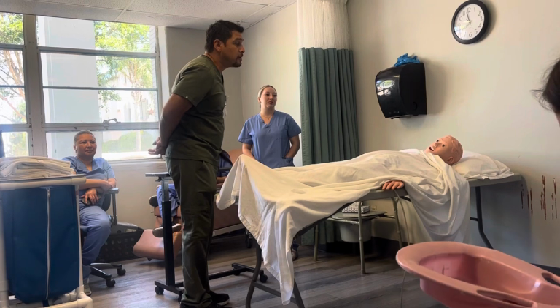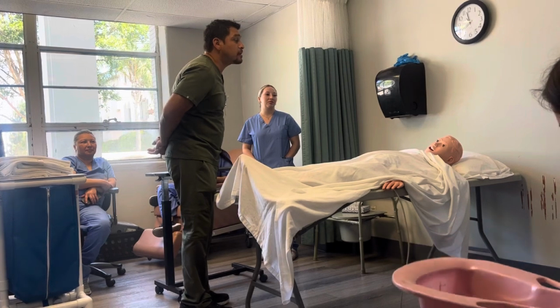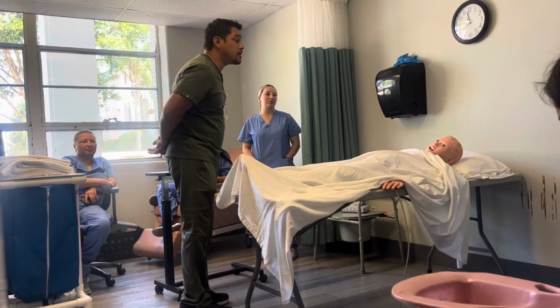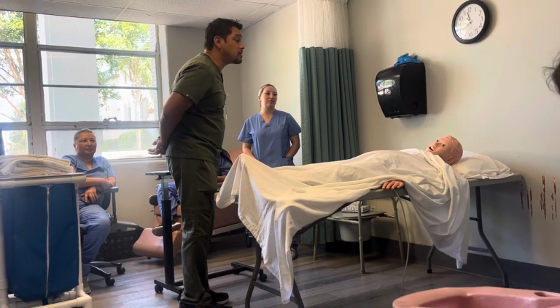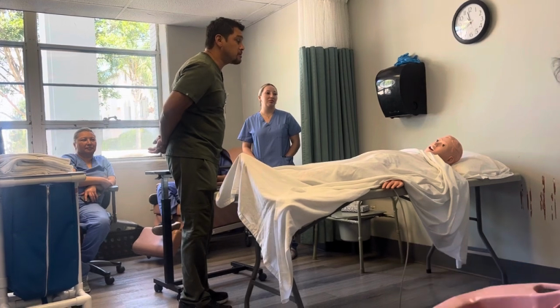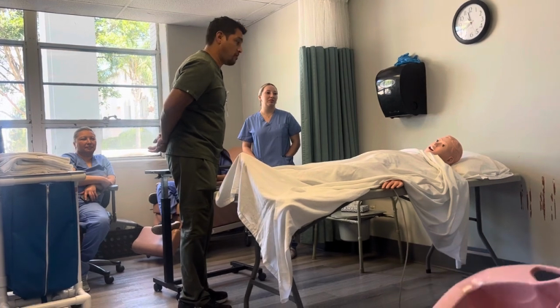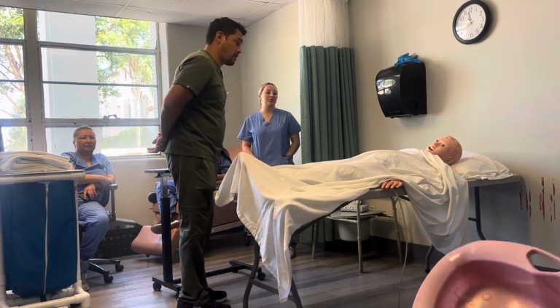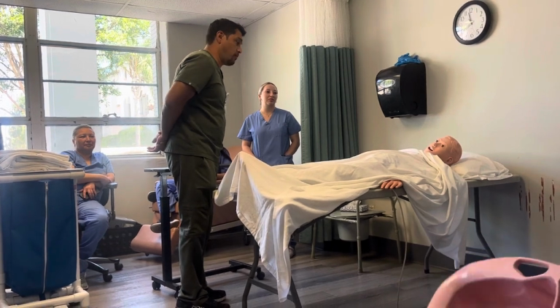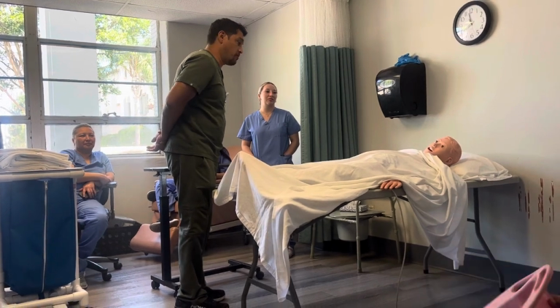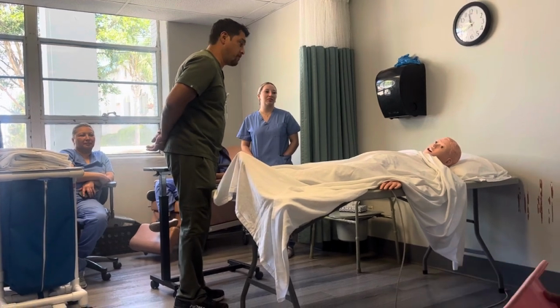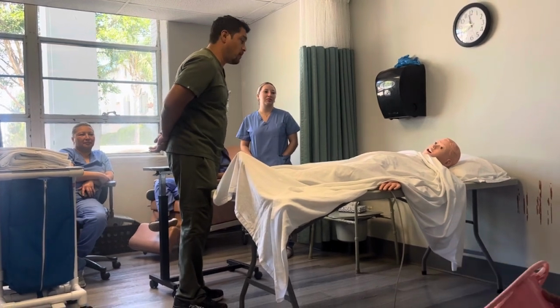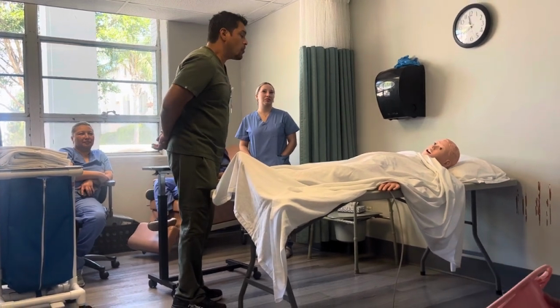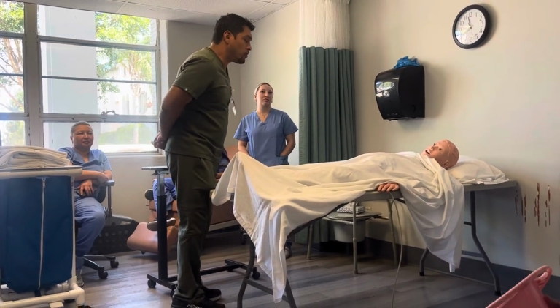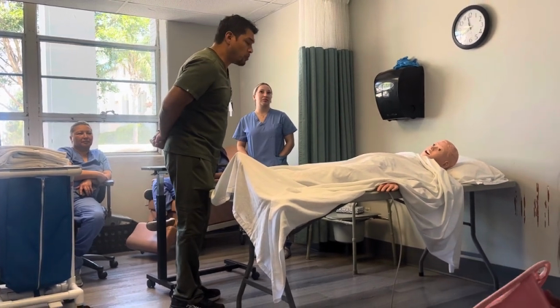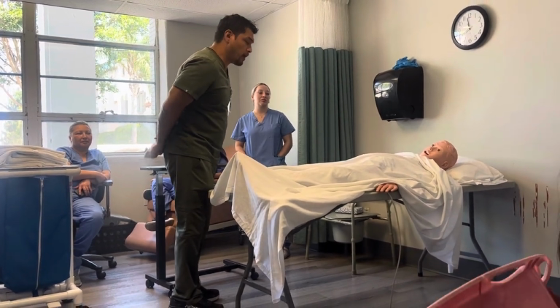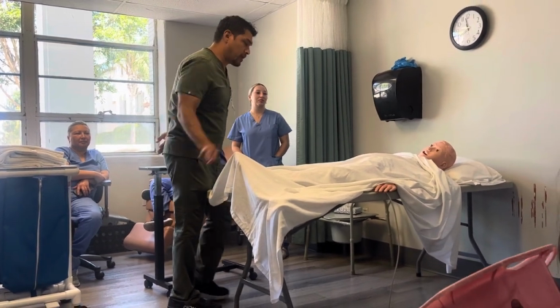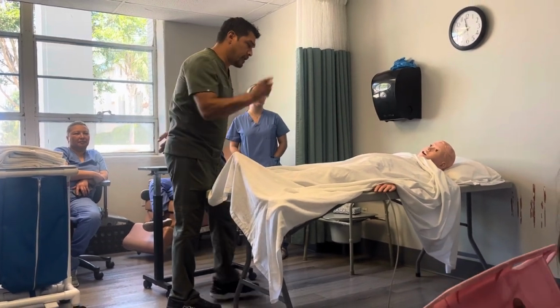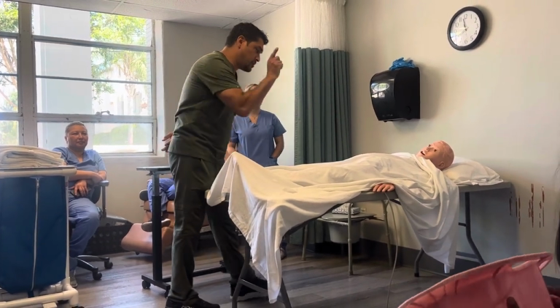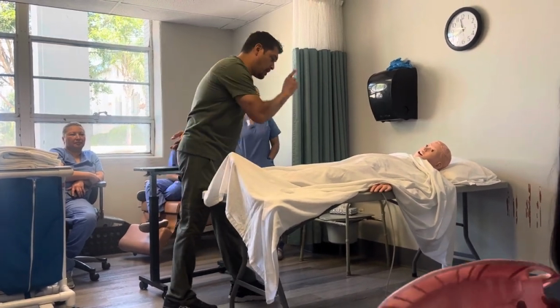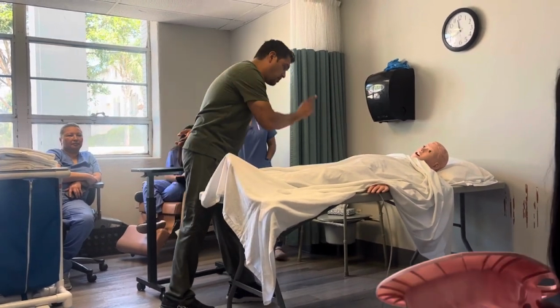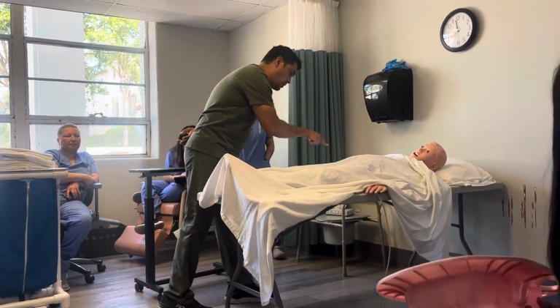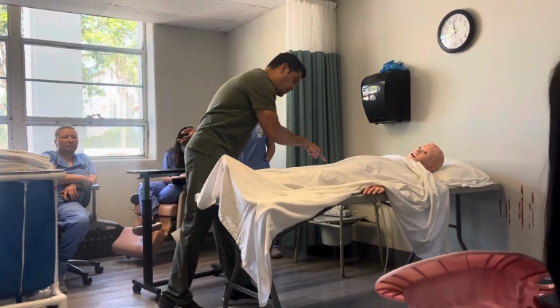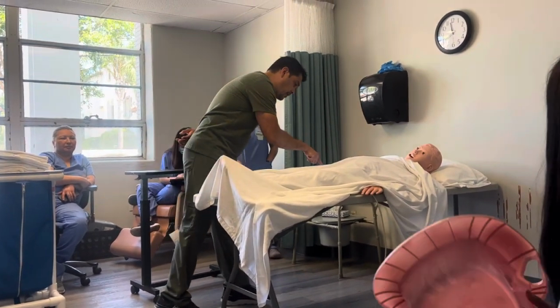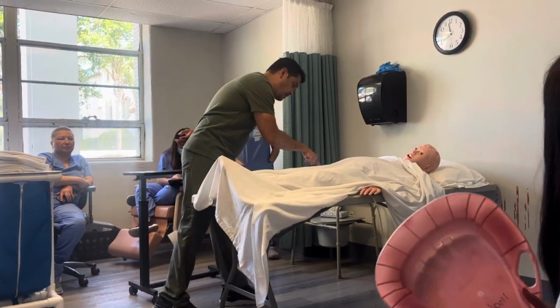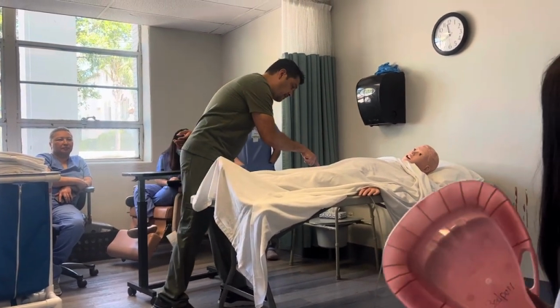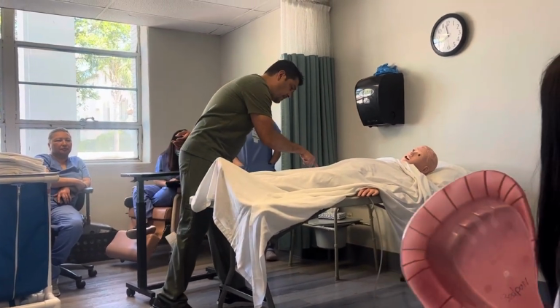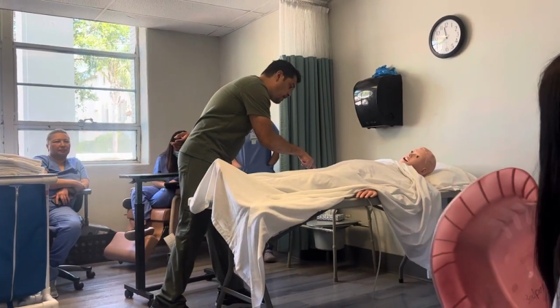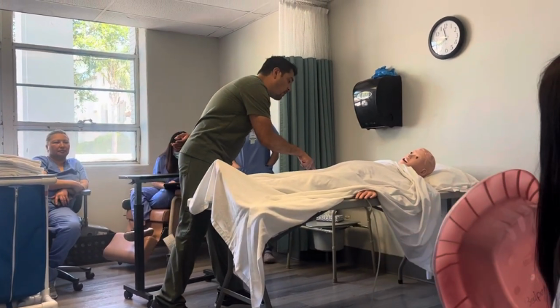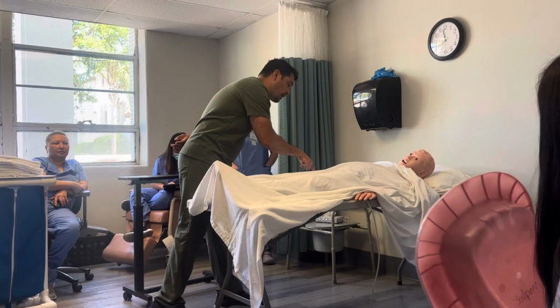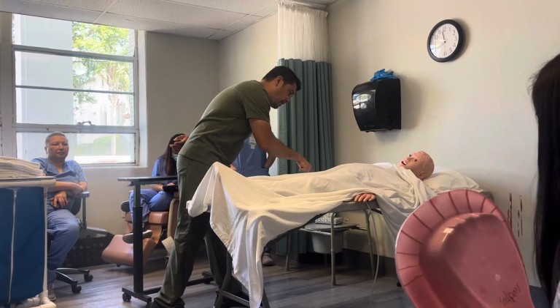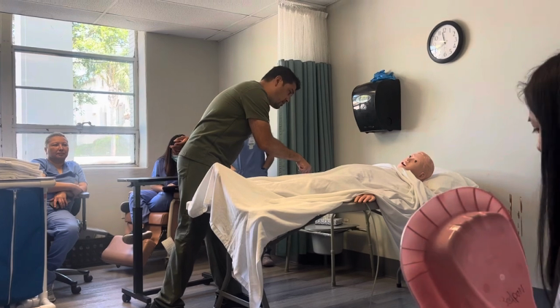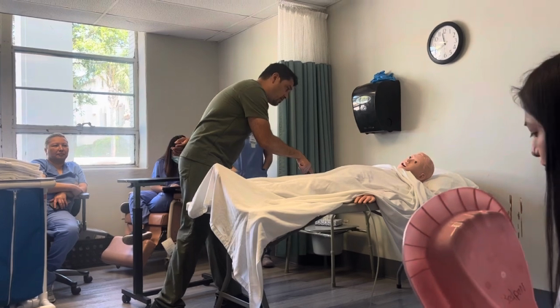It does. Okay, wonderful. Real quick, can I just take a look at your wristband? Okay, it is you.